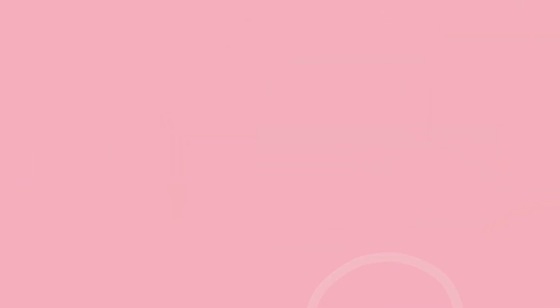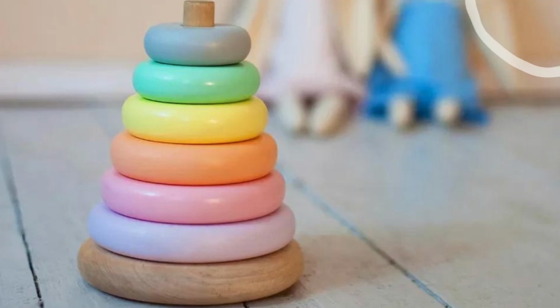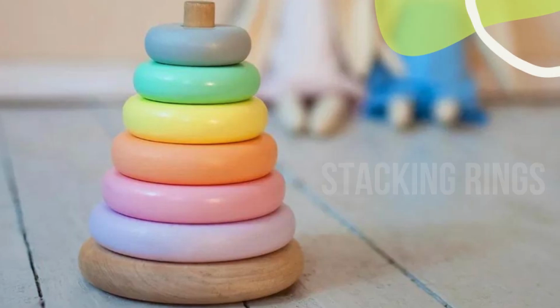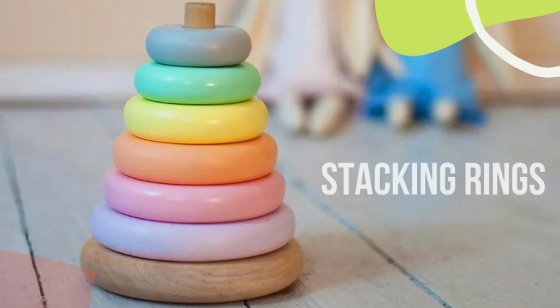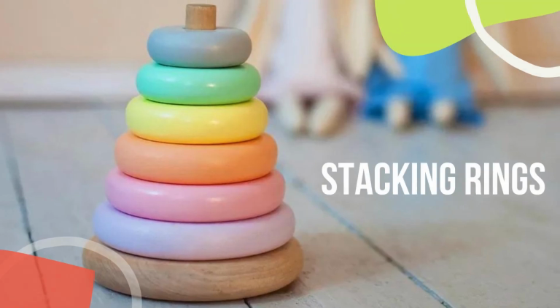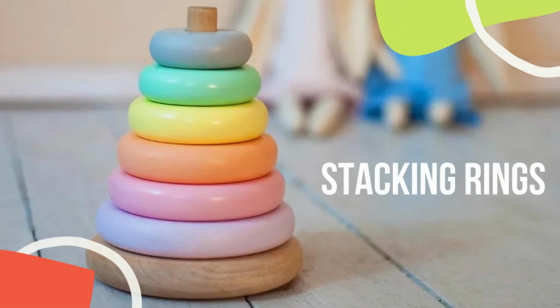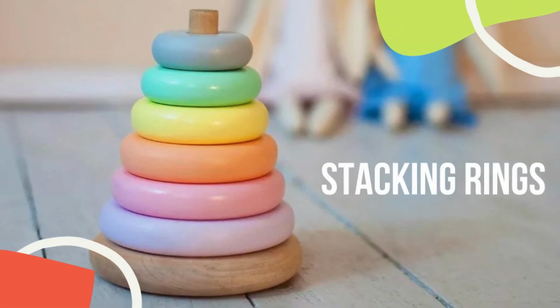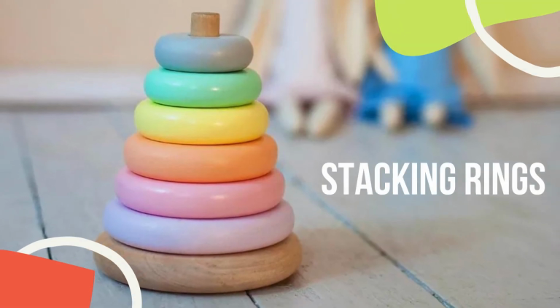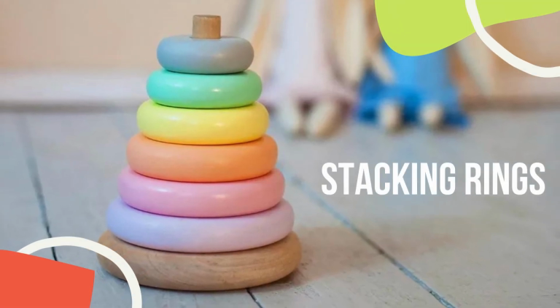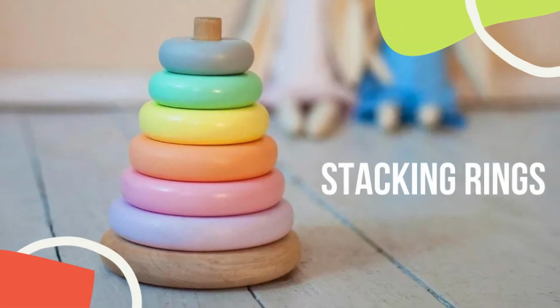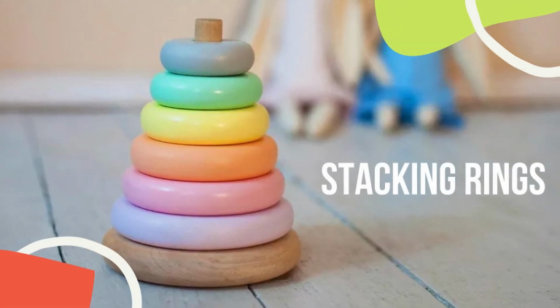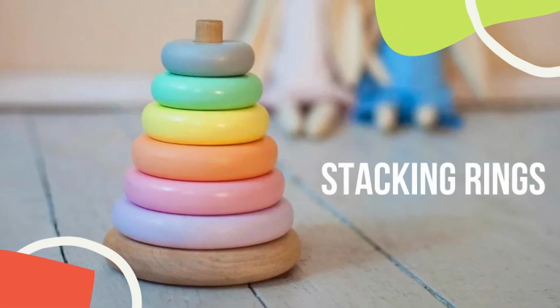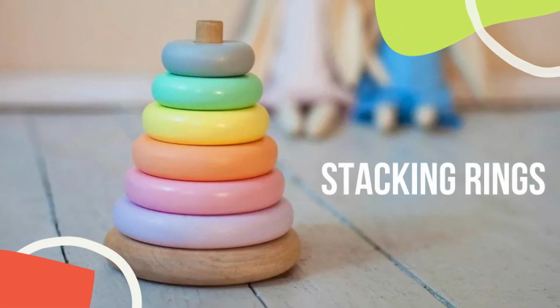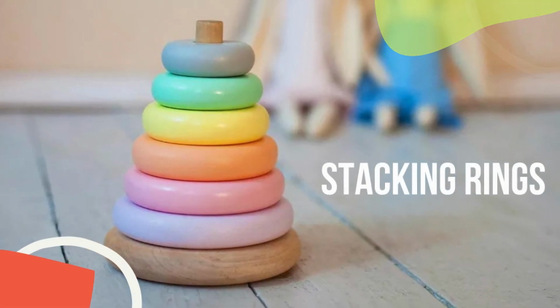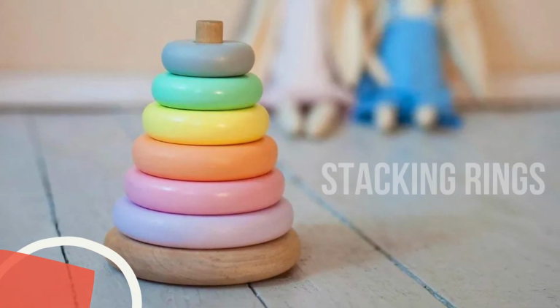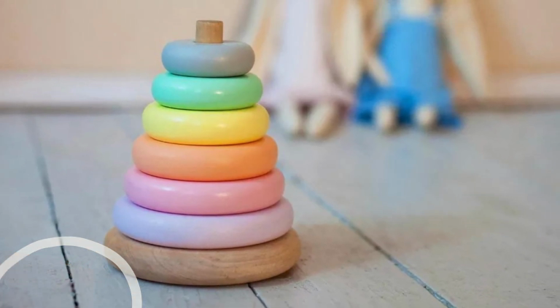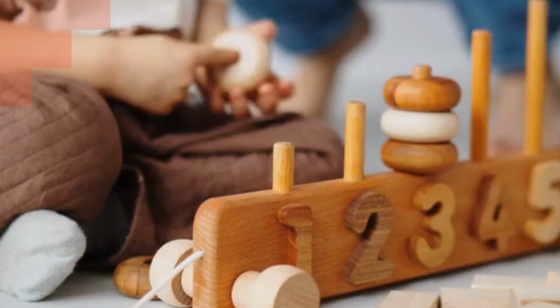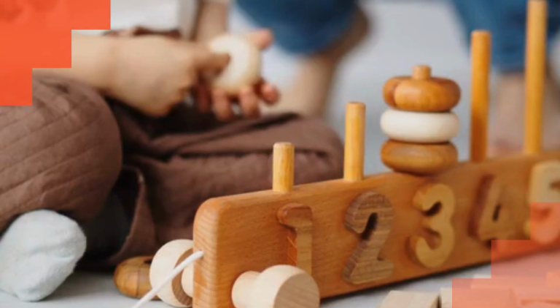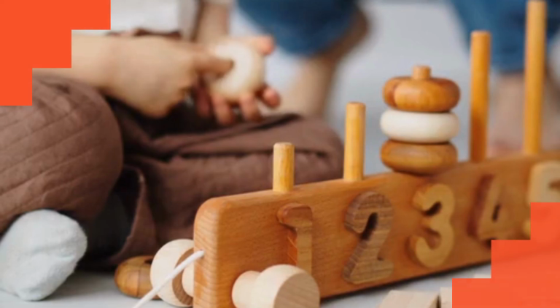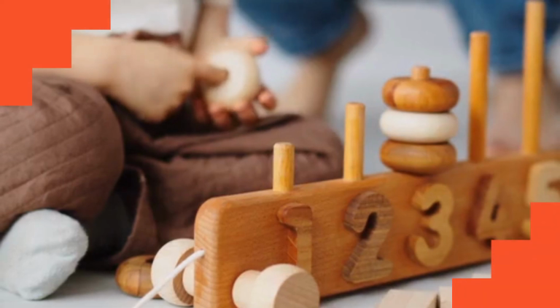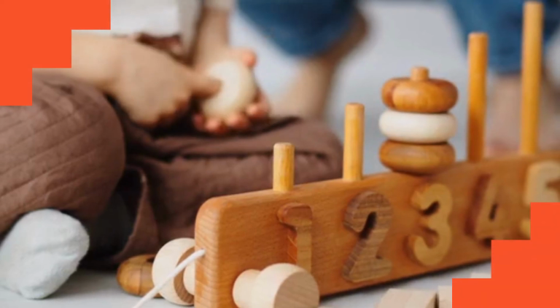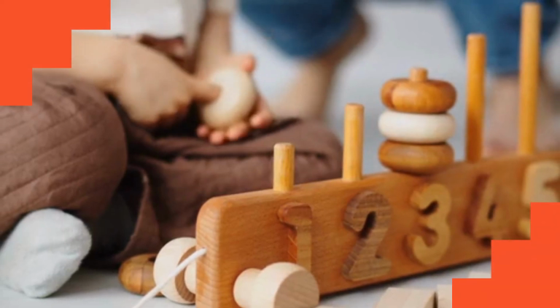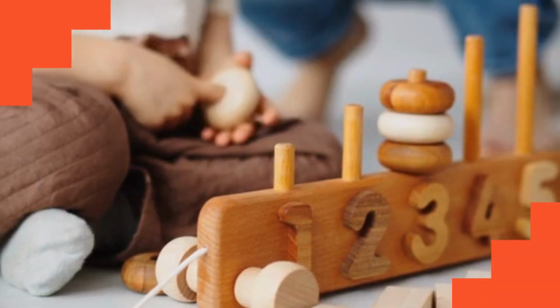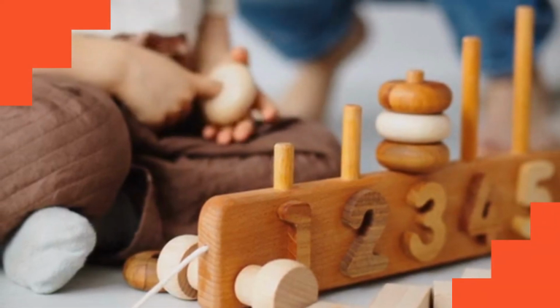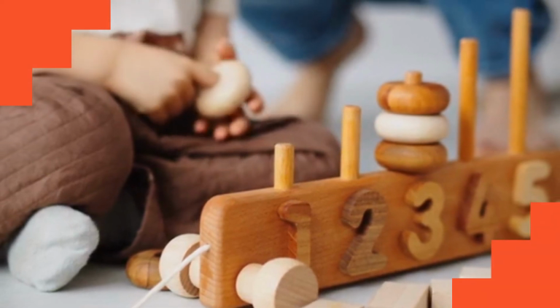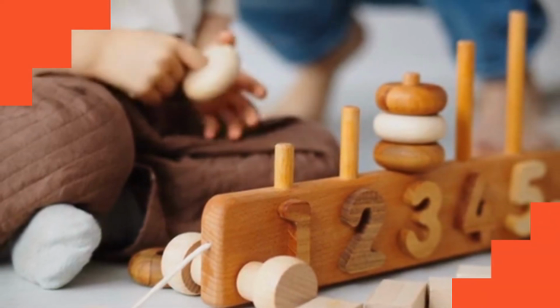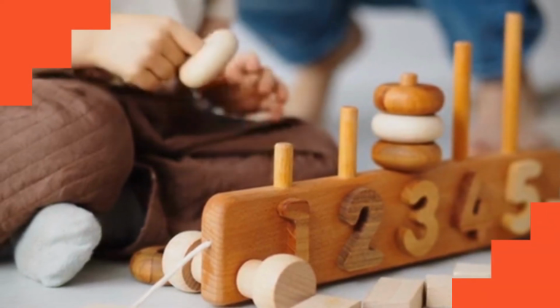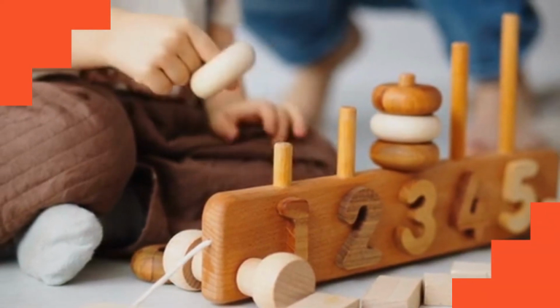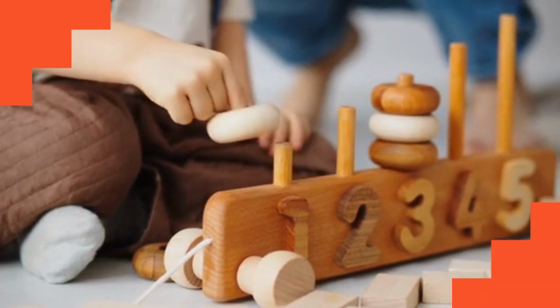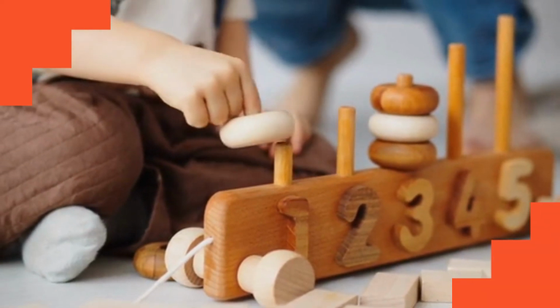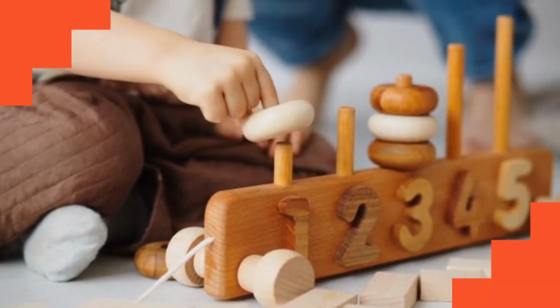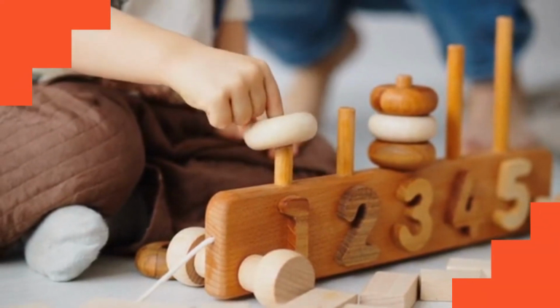Stacking rings help babies develop hand-eye coordination, fine motor skills, and spatial awareness as they stack the rings on a central post.